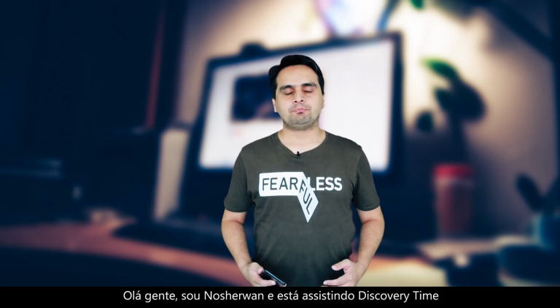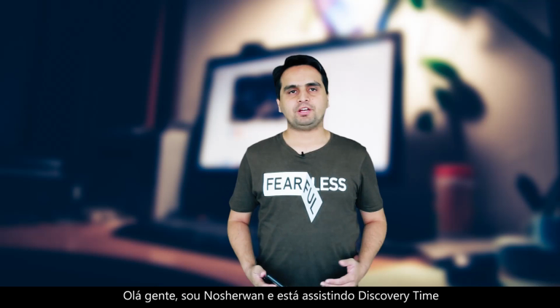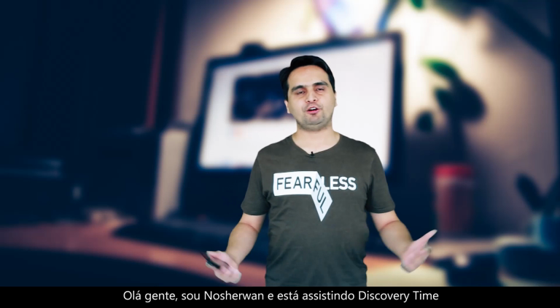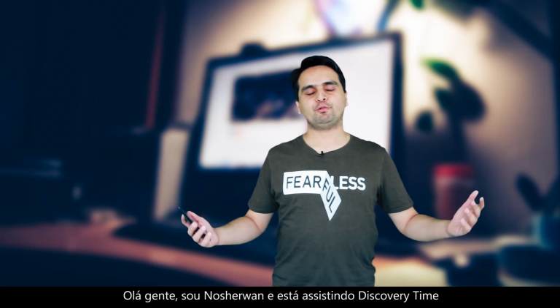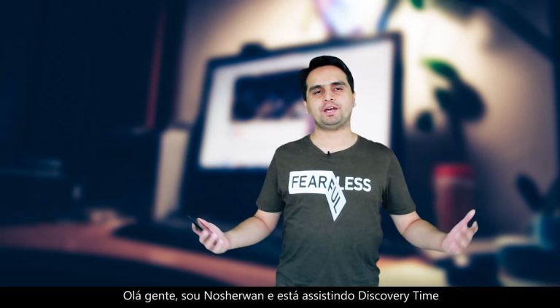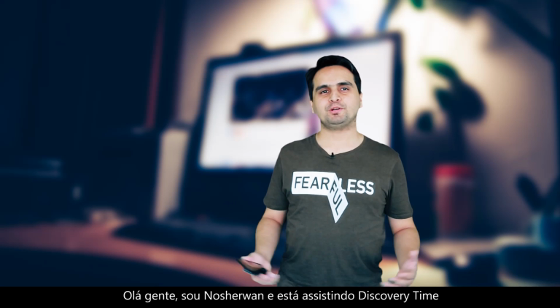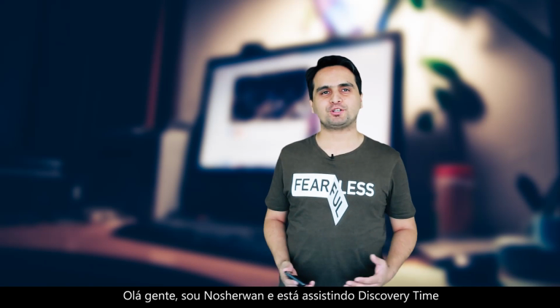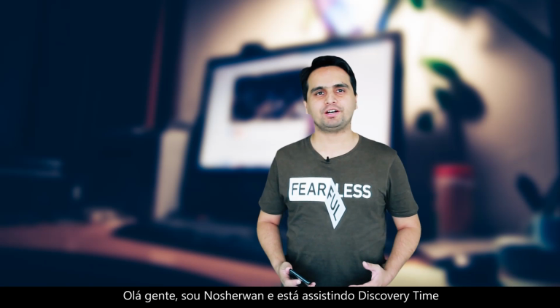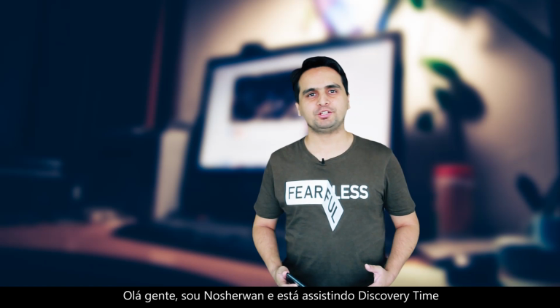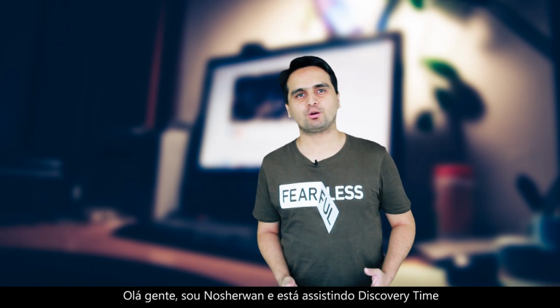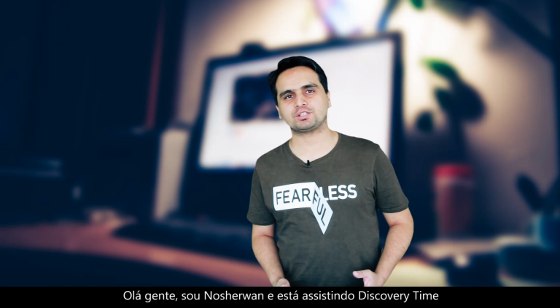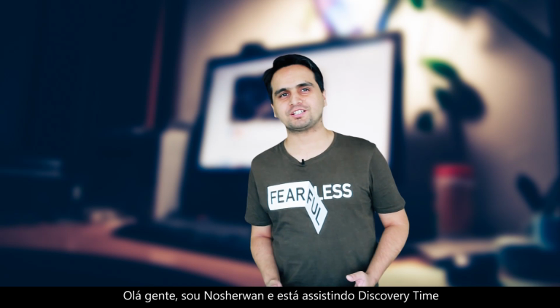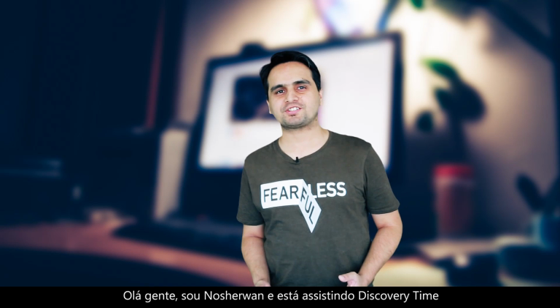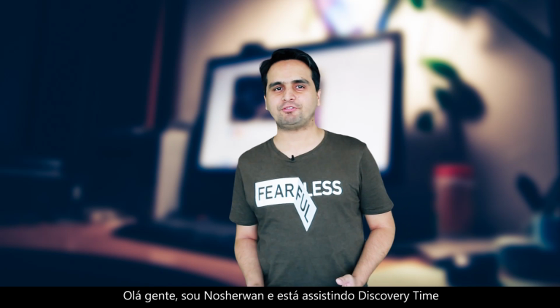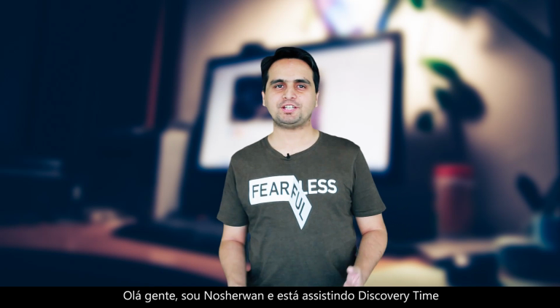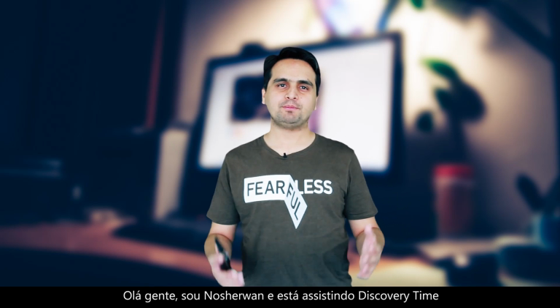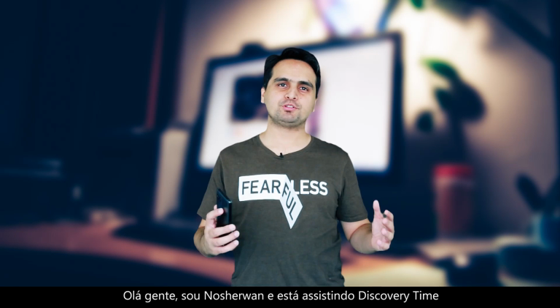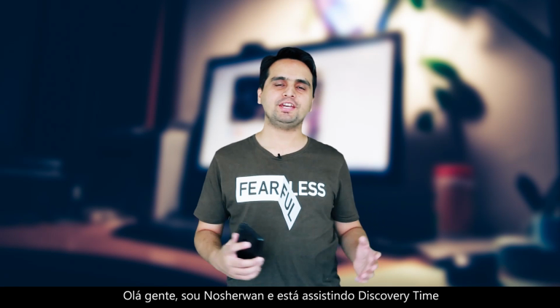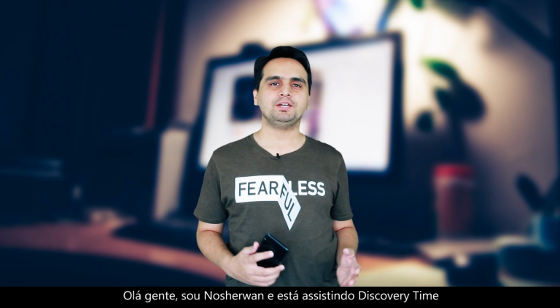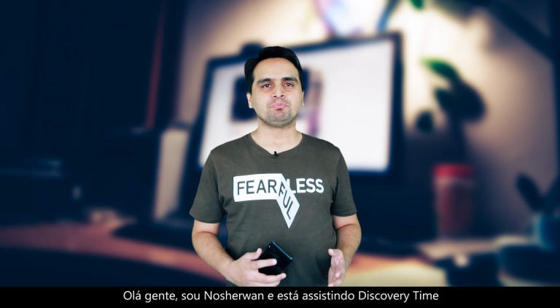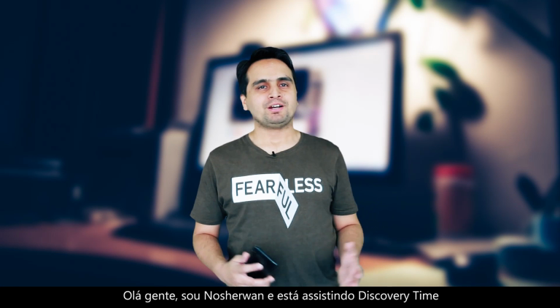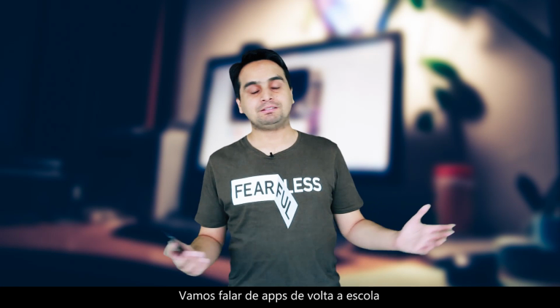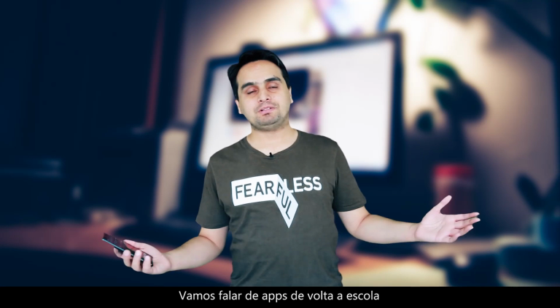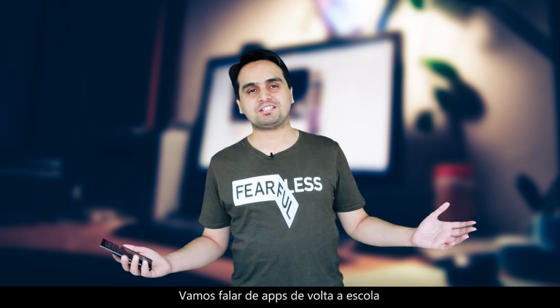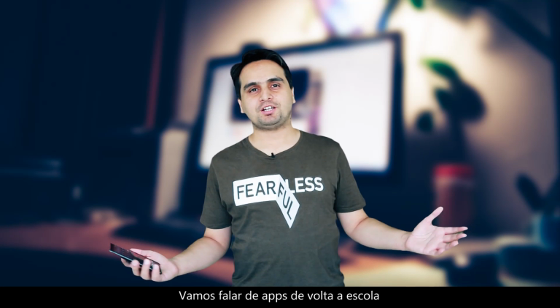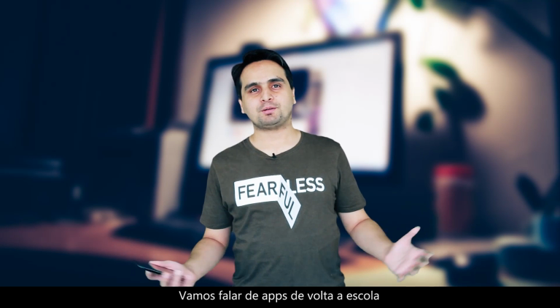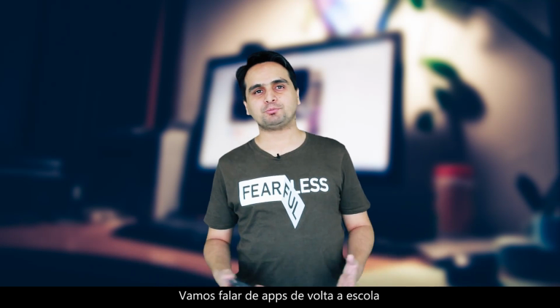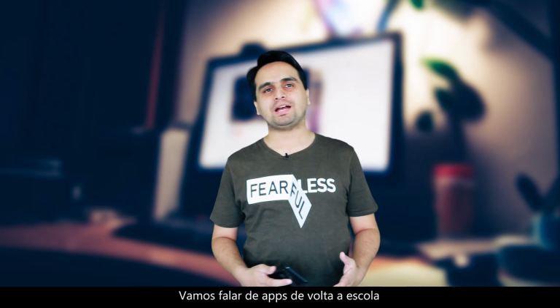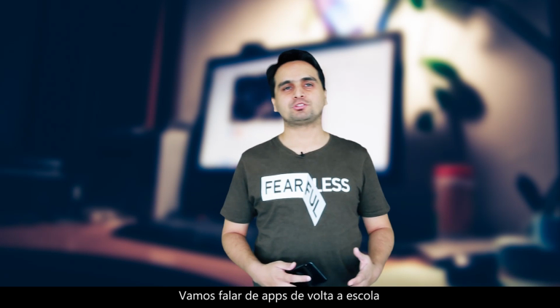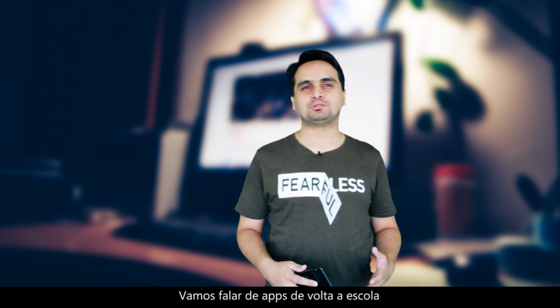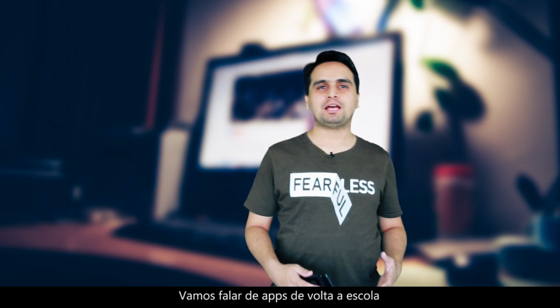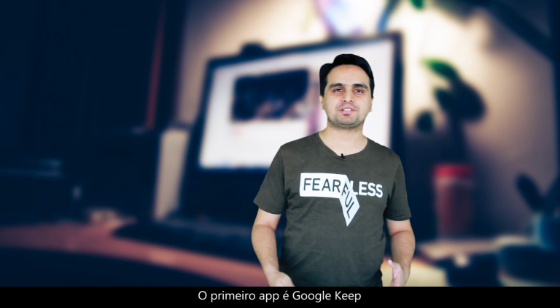Hello everyone. I'm Nusharwan and you're watching Discovery Time today. Let's talk about back to school apps.